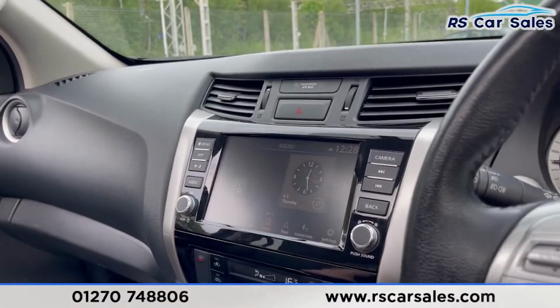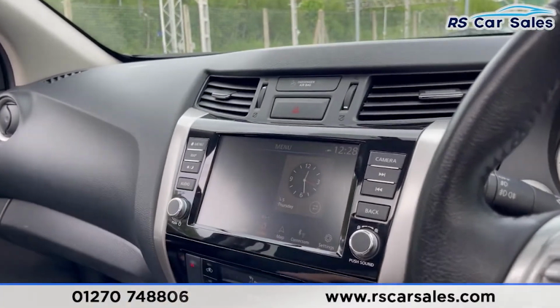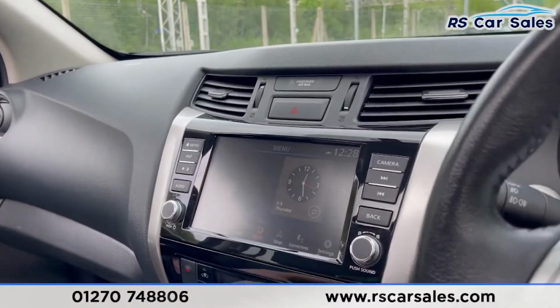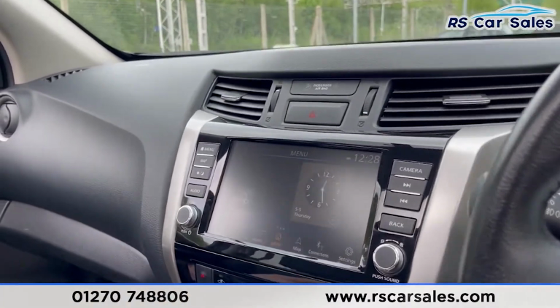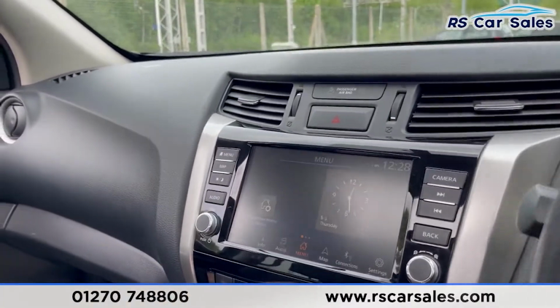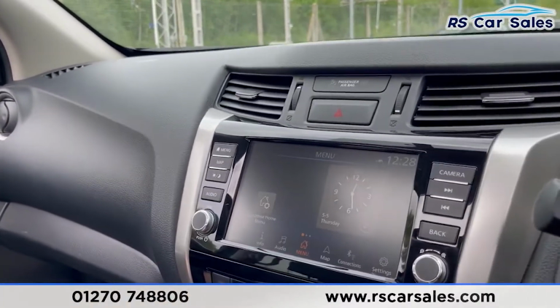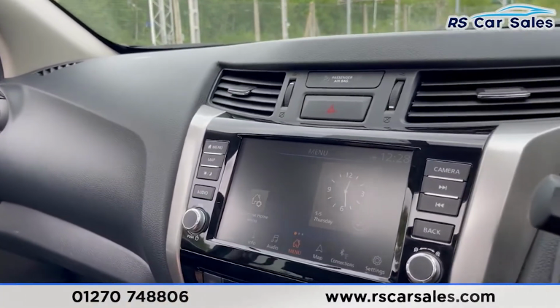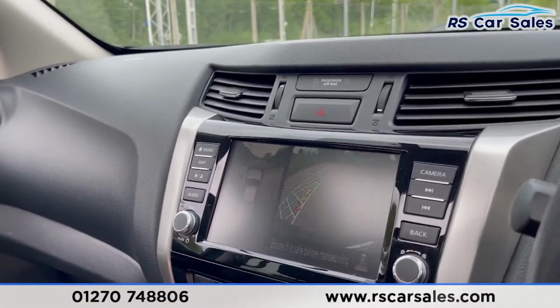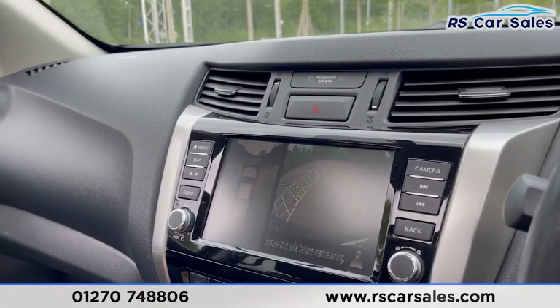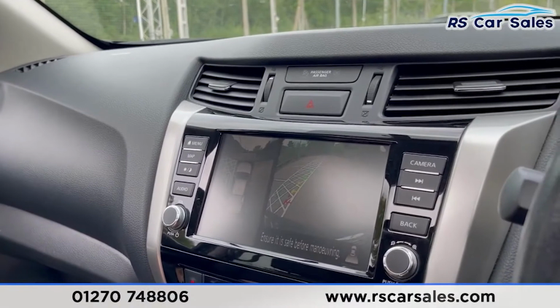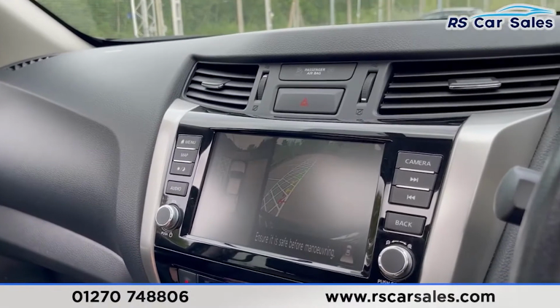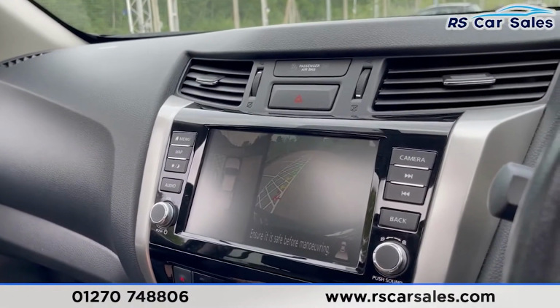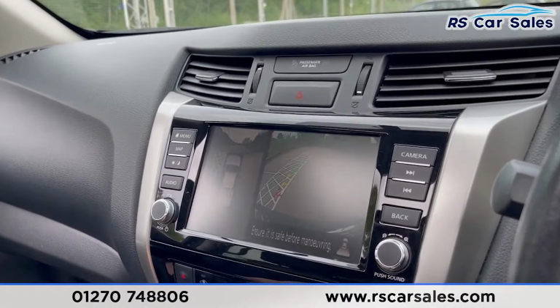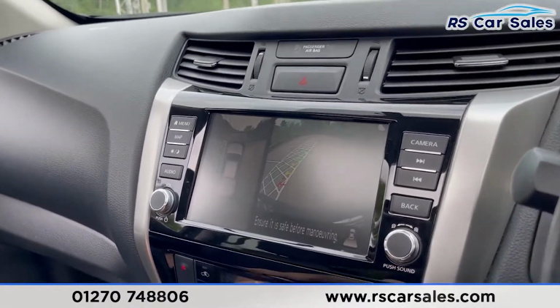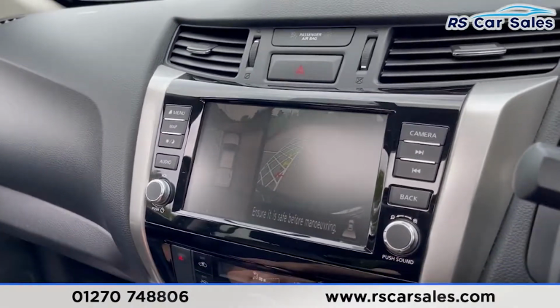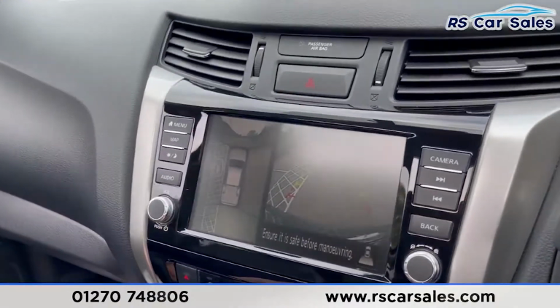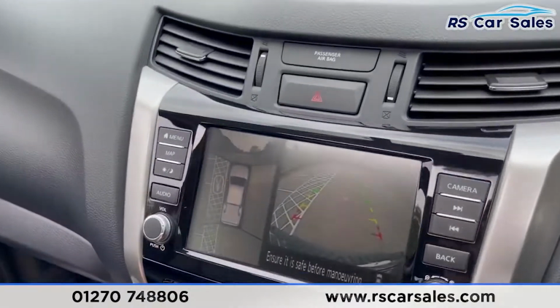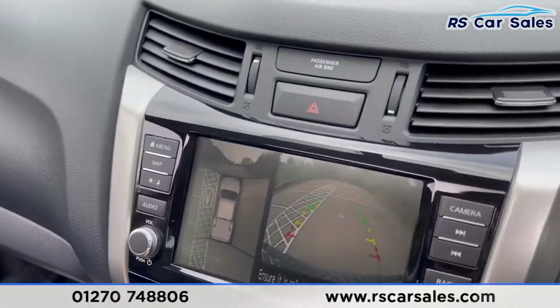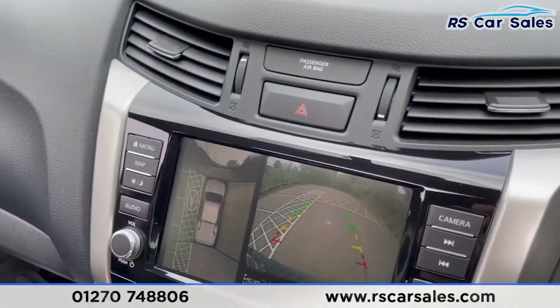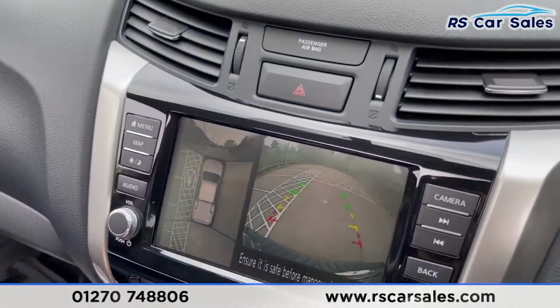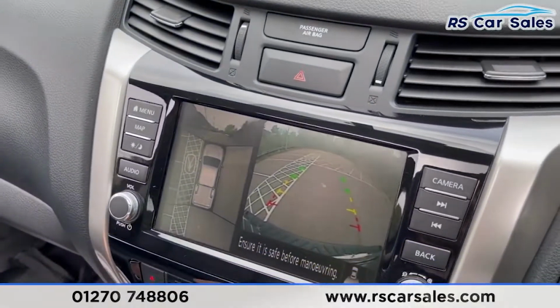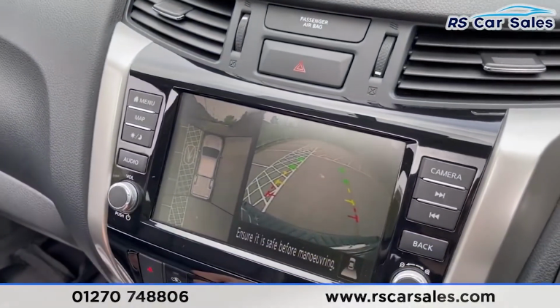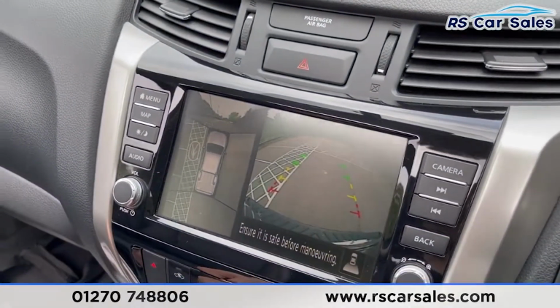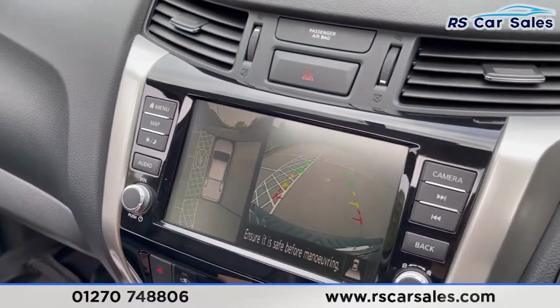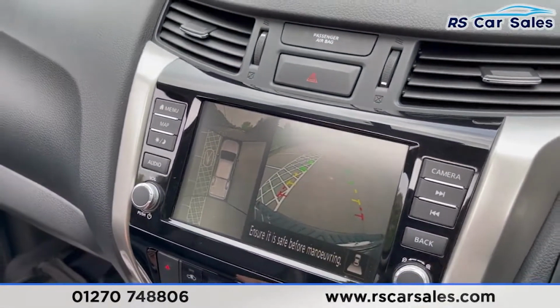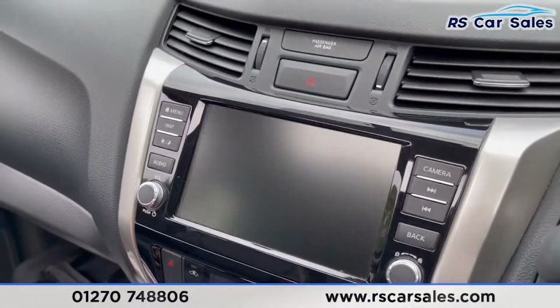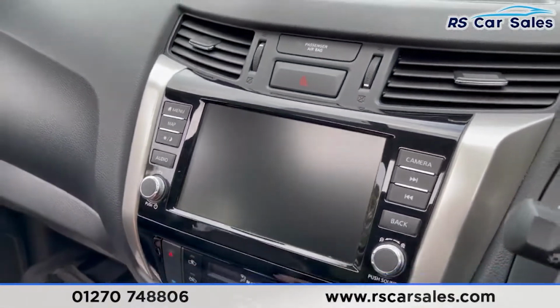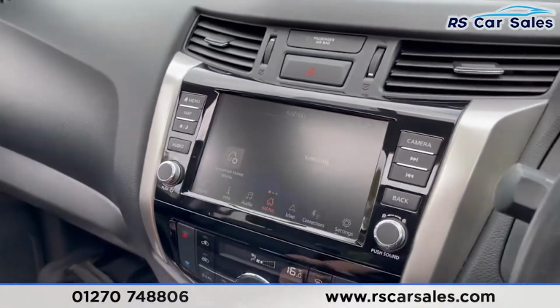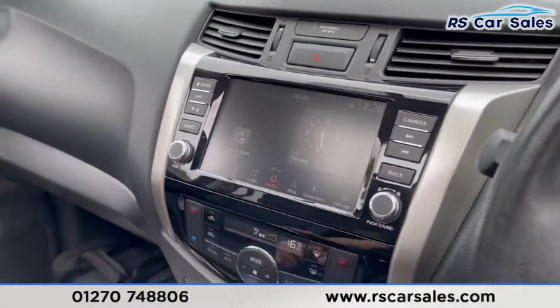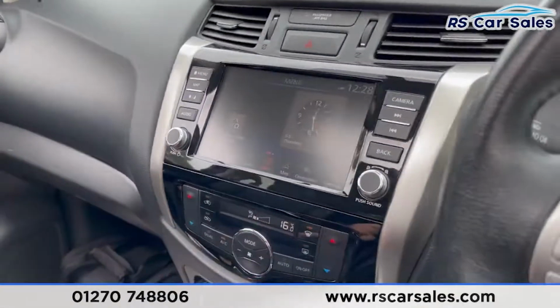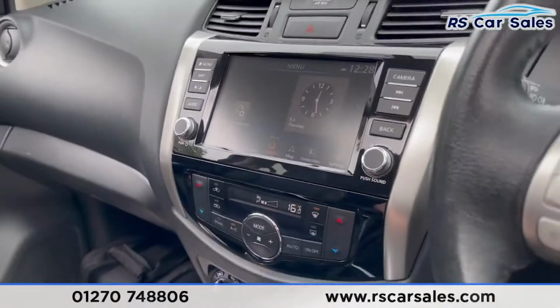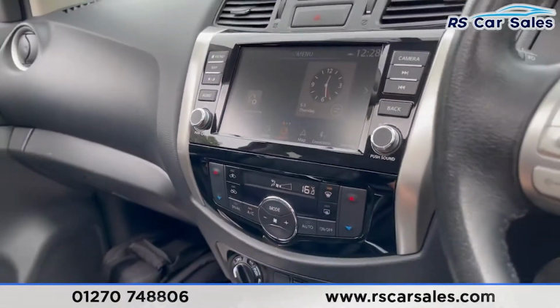Pop it into reverse and you can see the 360-degree cameras just there — the top-down view and also the rear view. A nice addition to have.